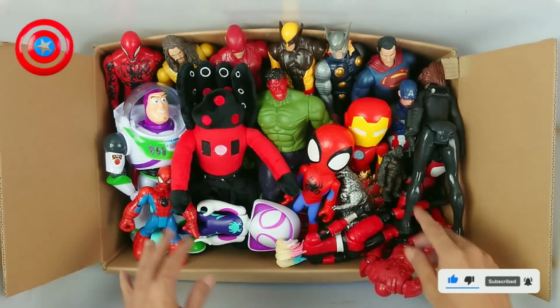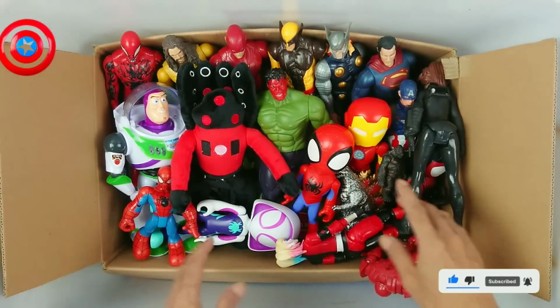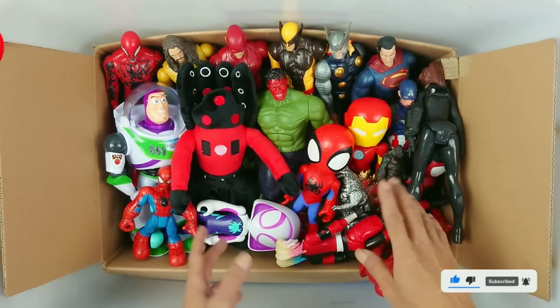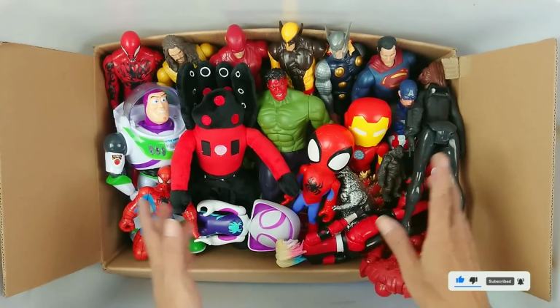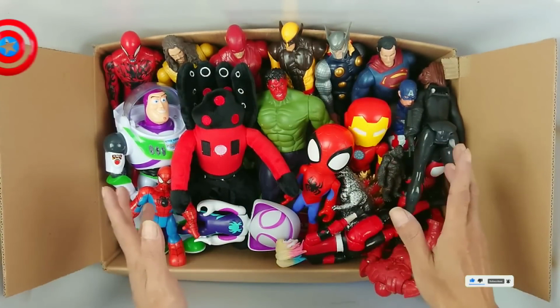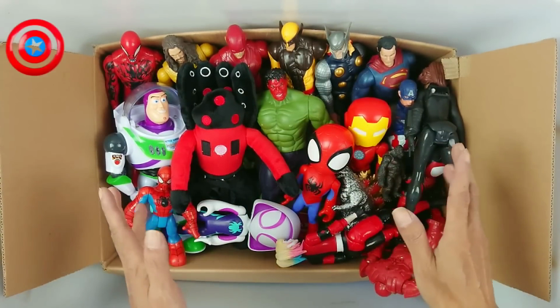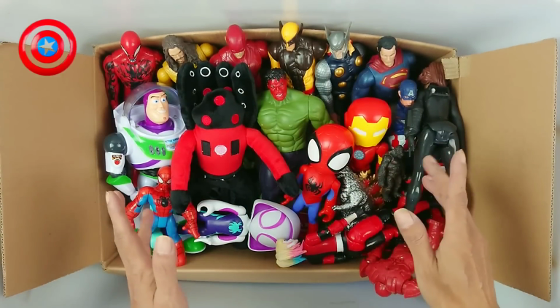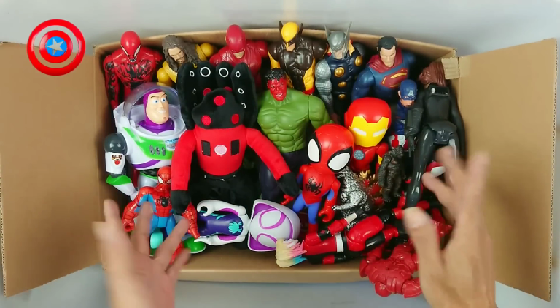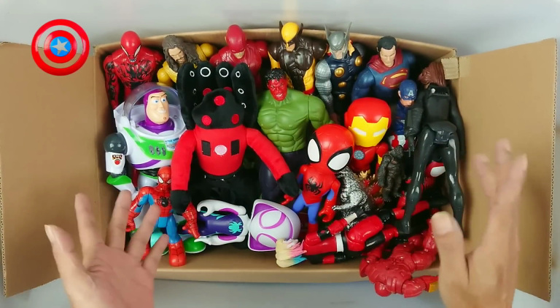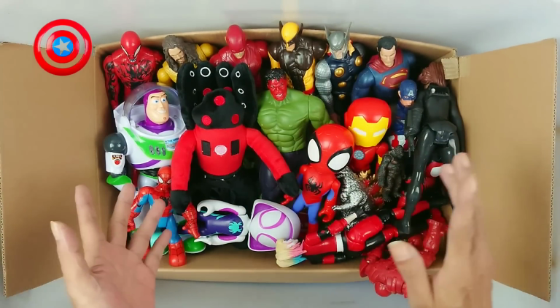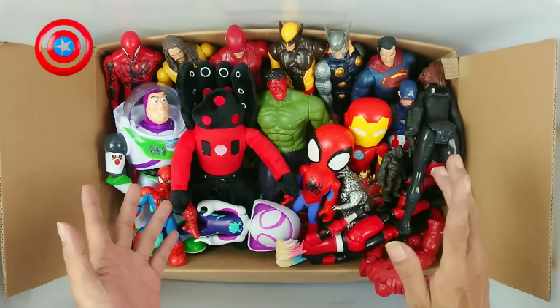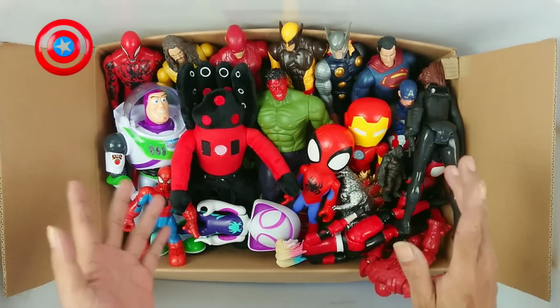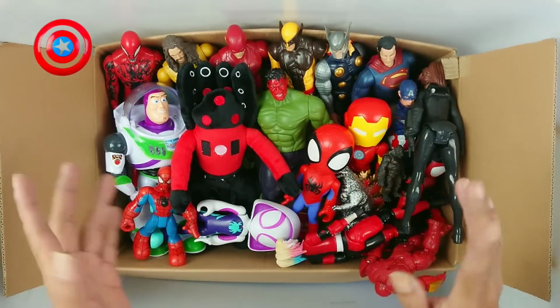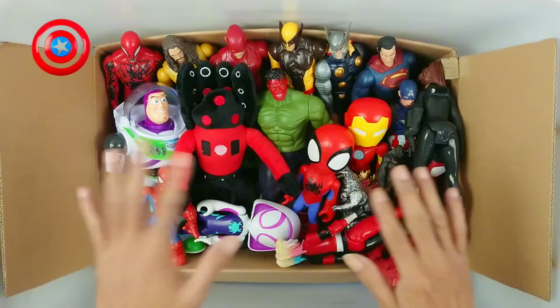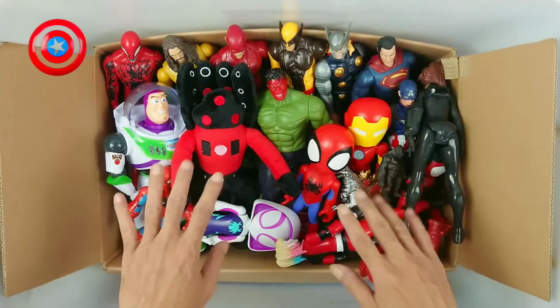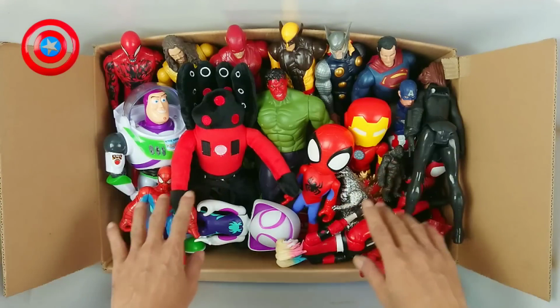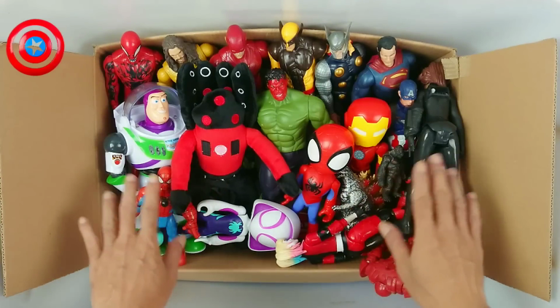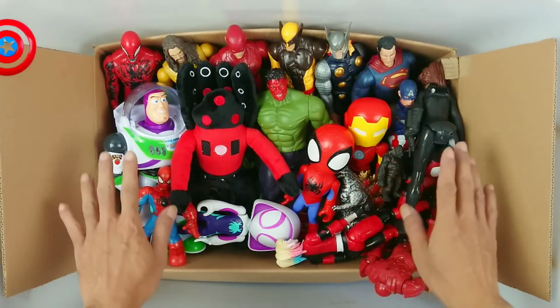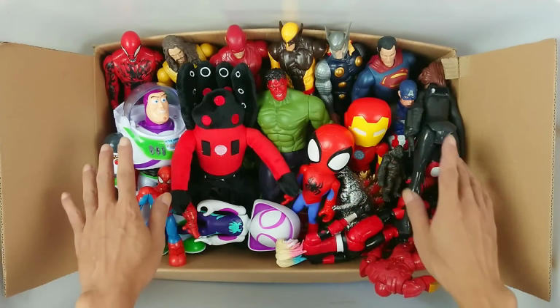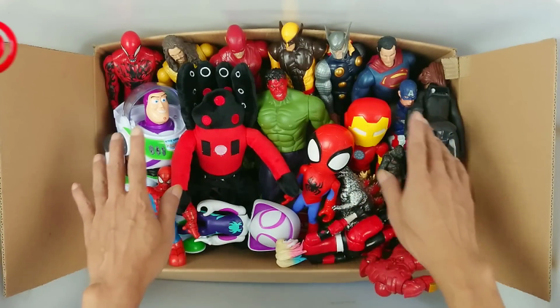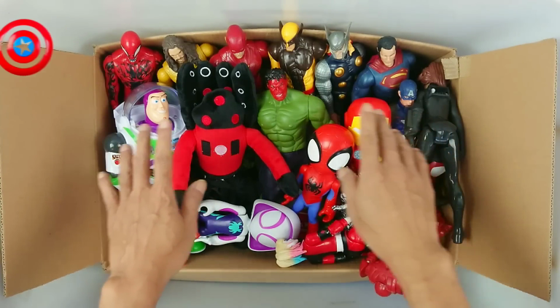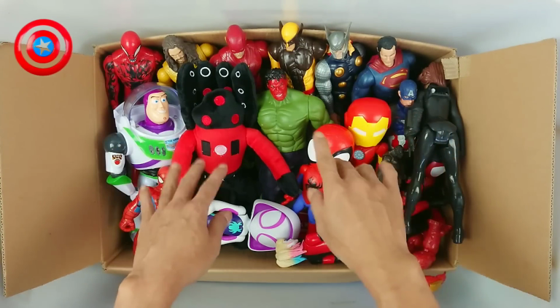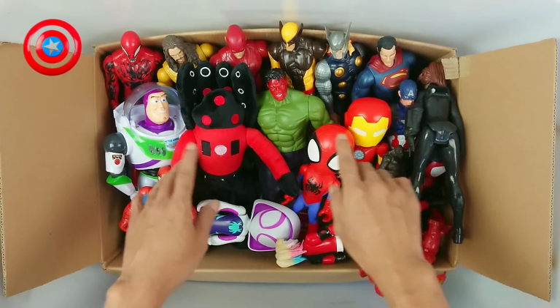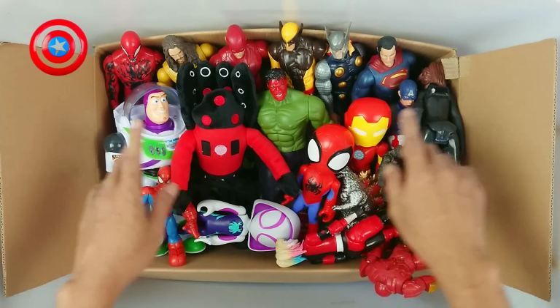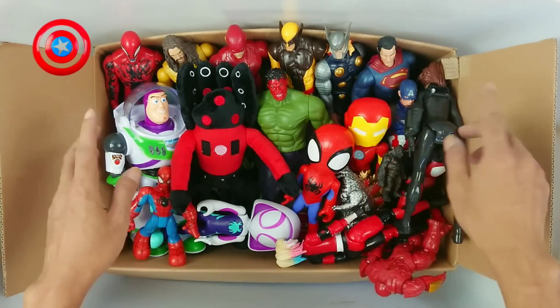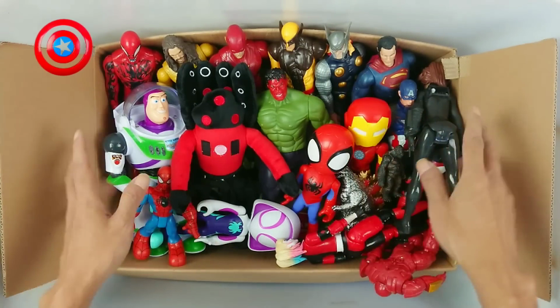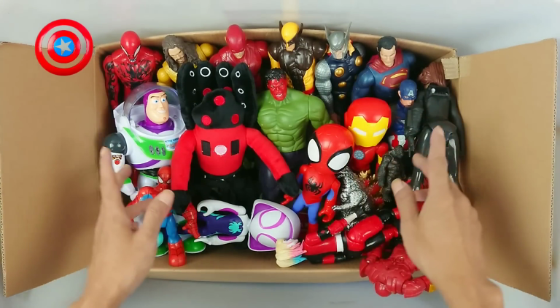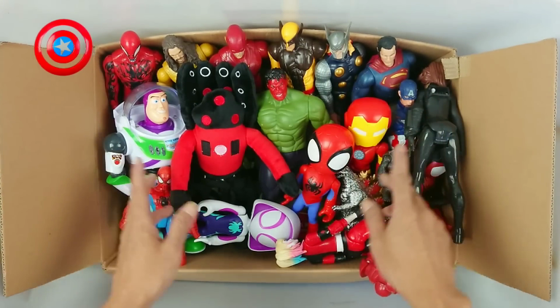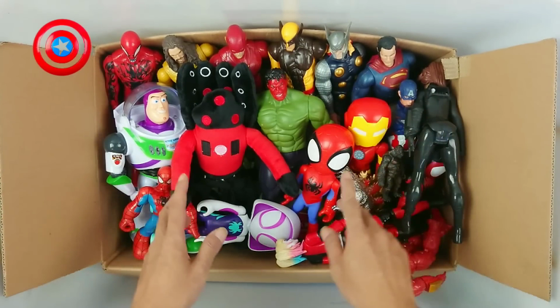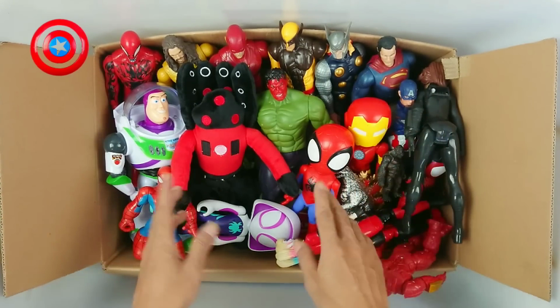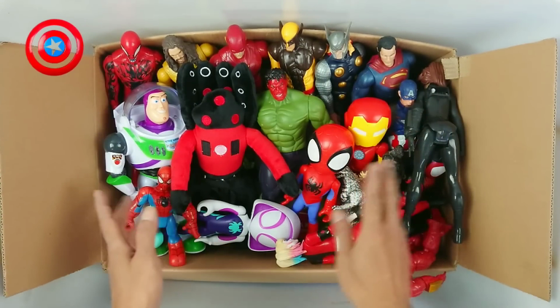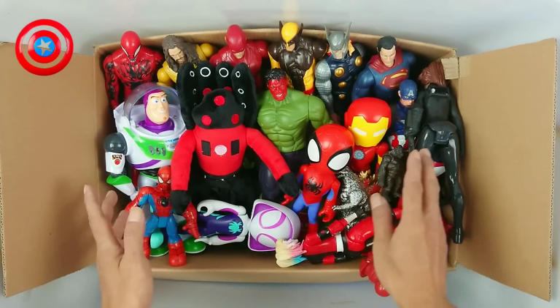Lot of toys! Superhero Avengers! And this is a comic! Let's review one by one!